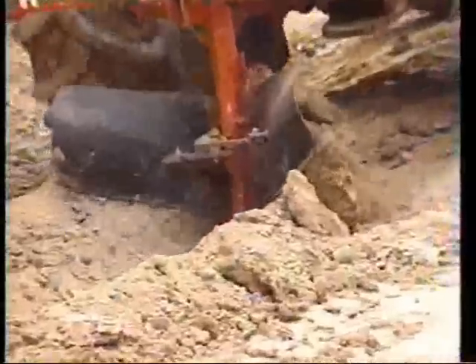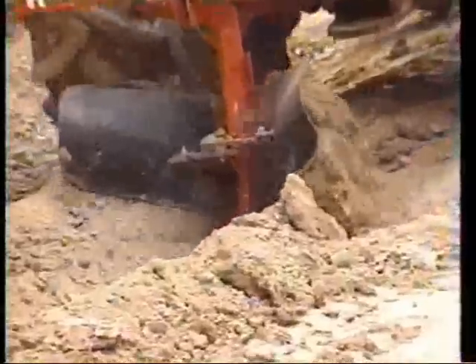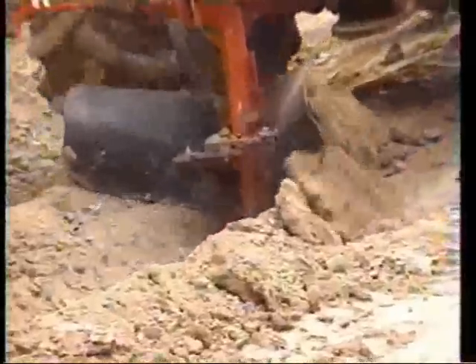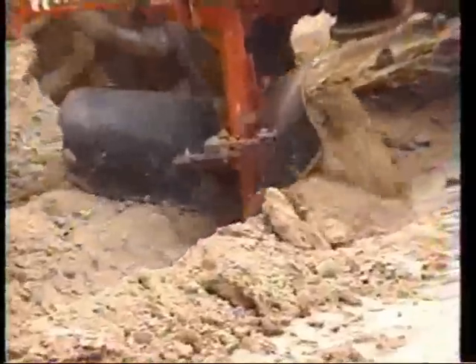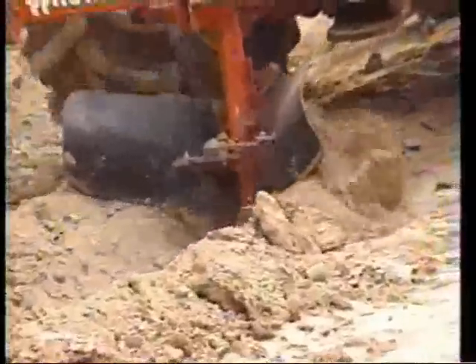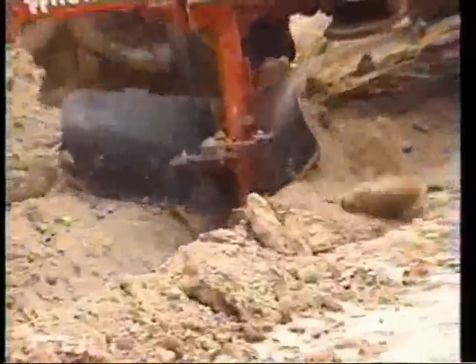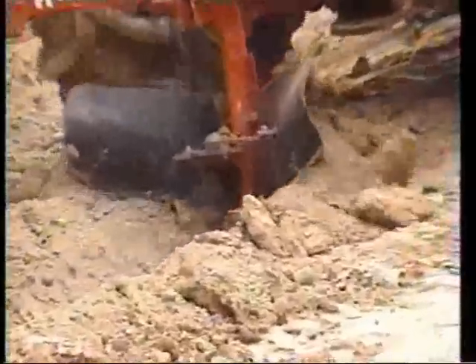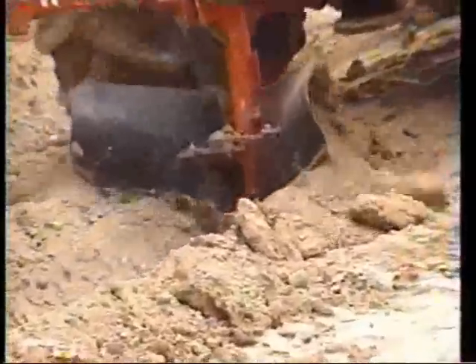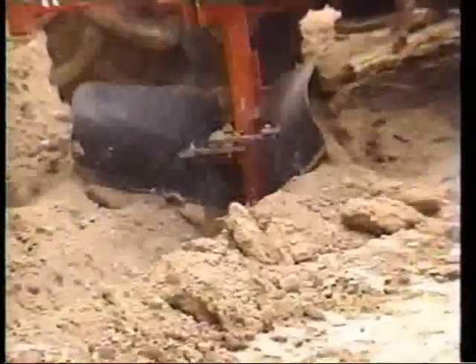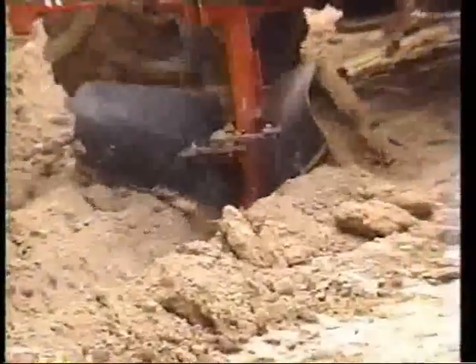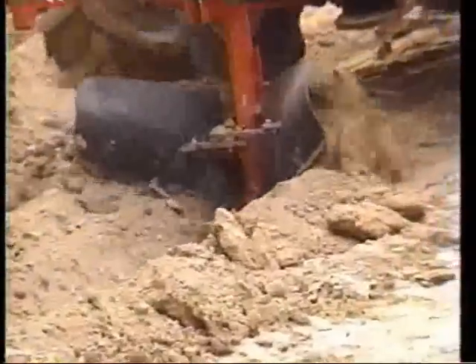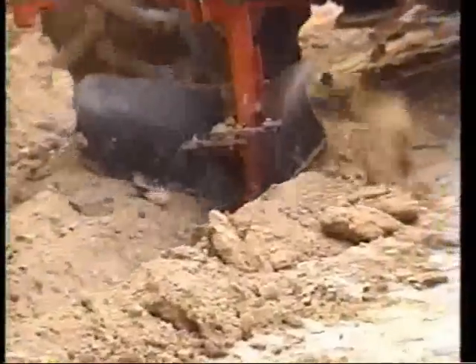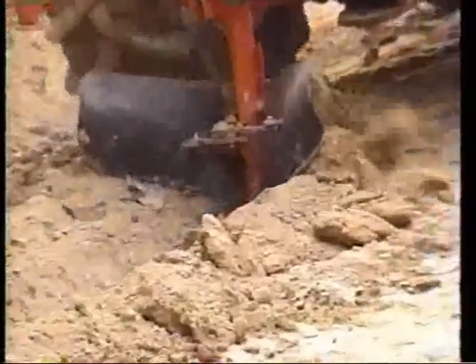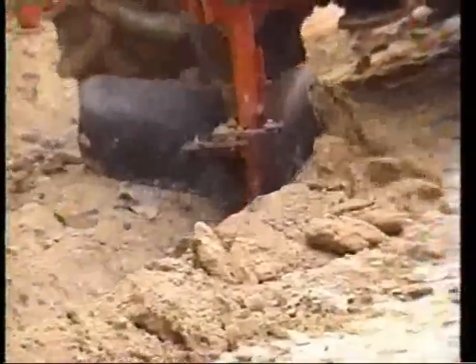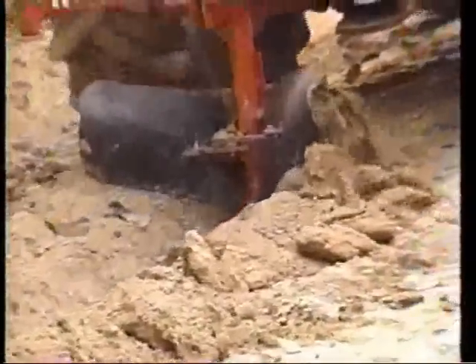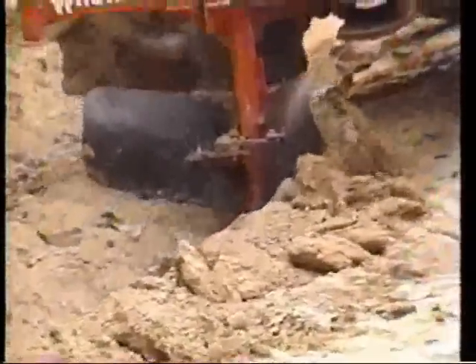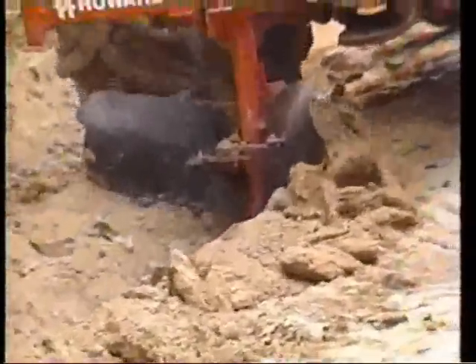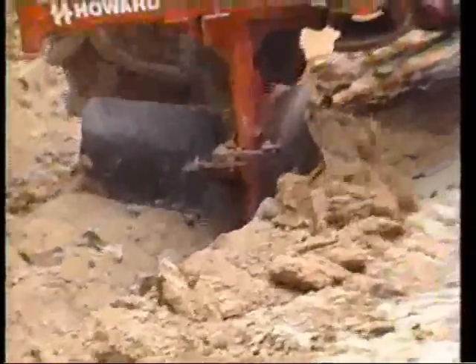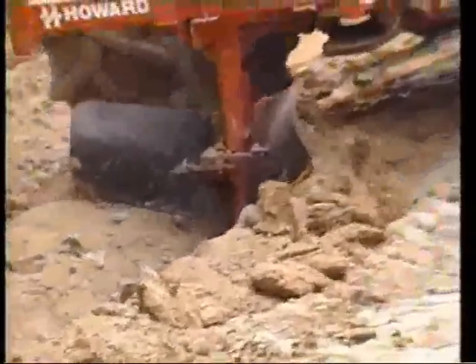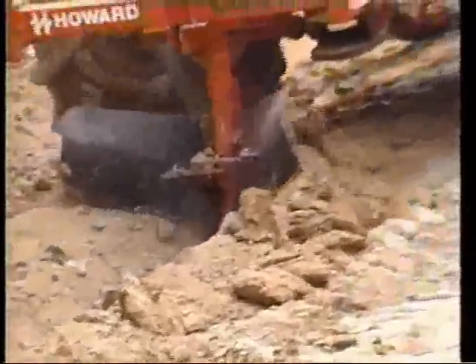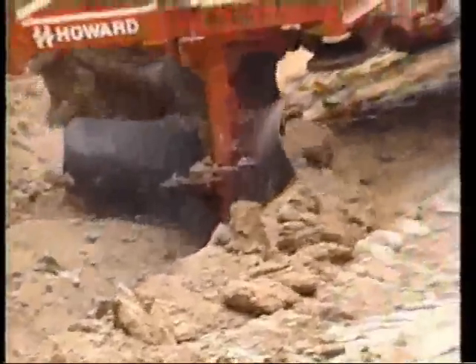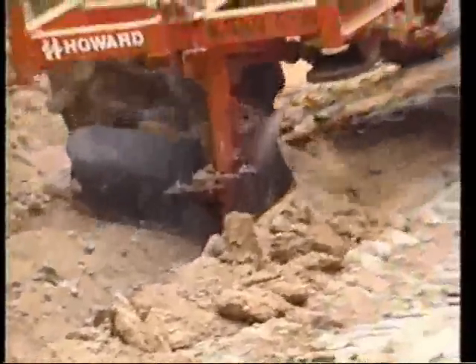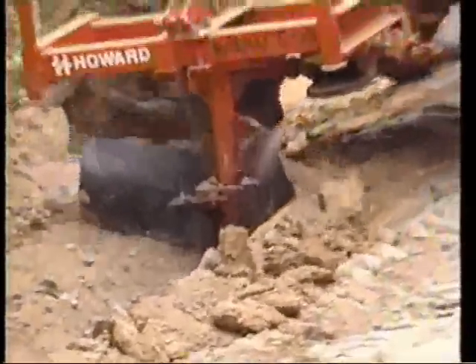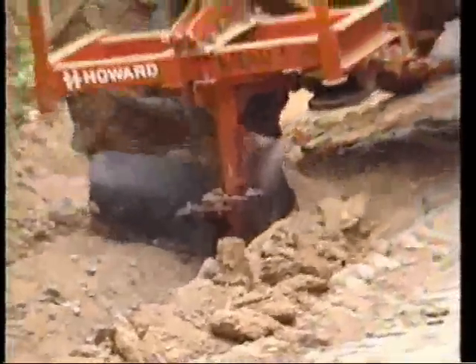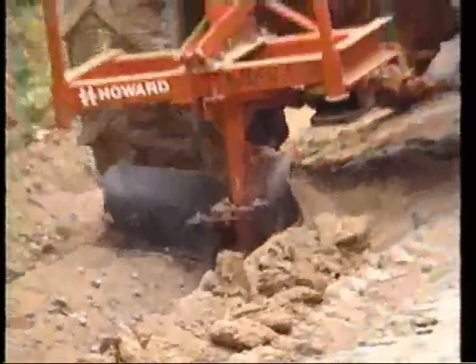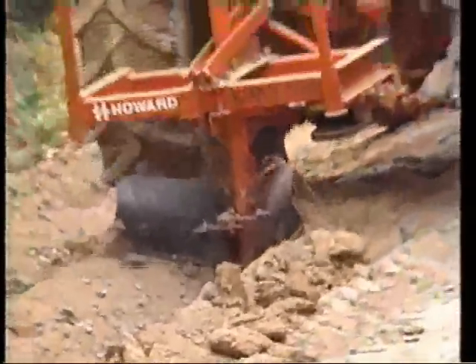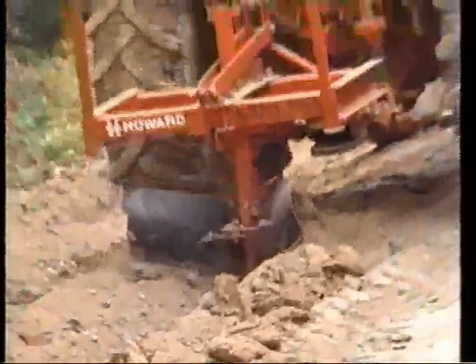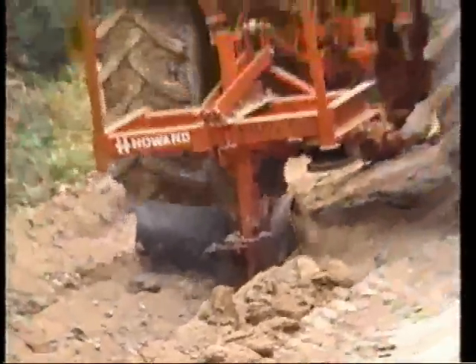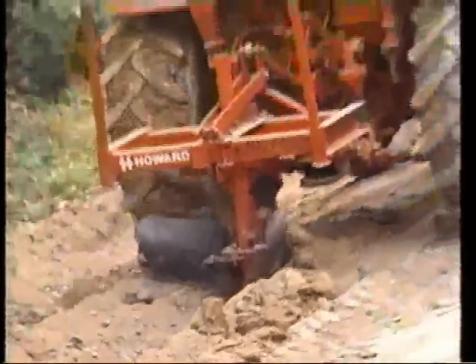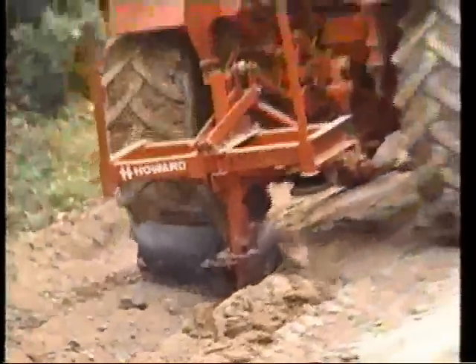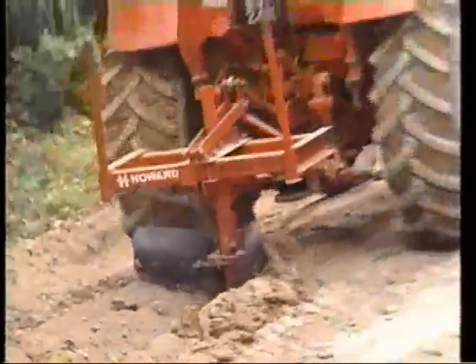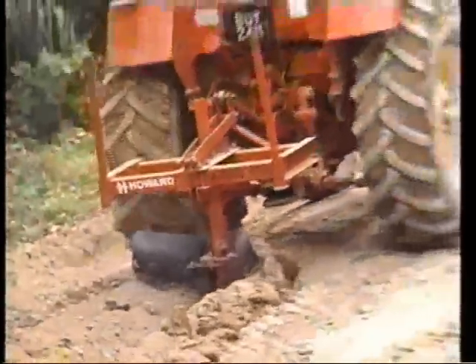TeraZyme is easy to use and is applied using standard road construction equipment.